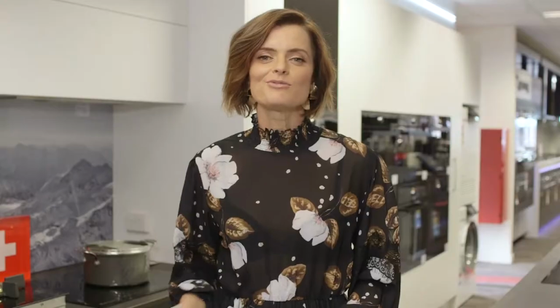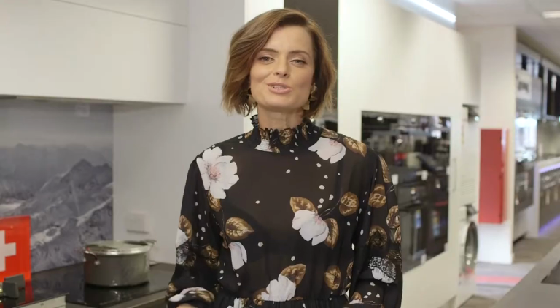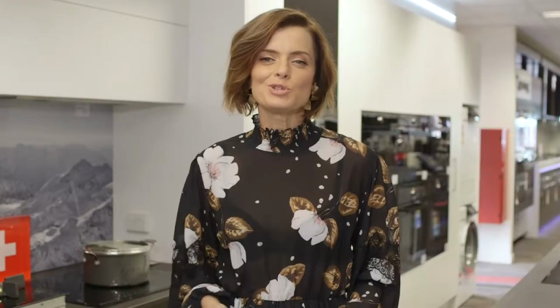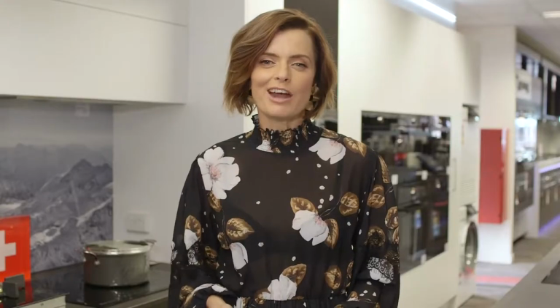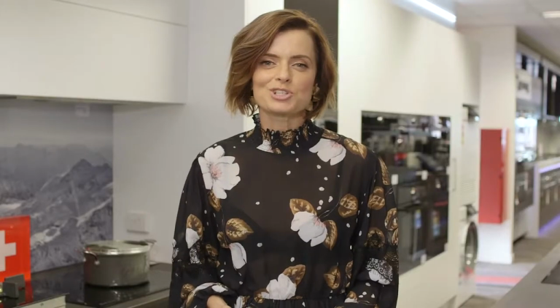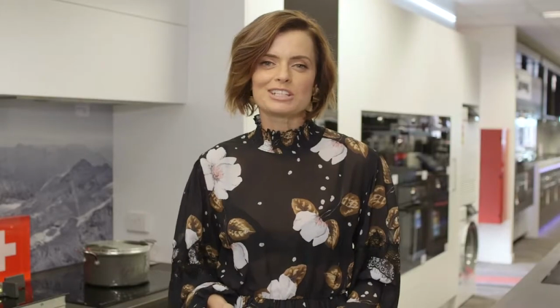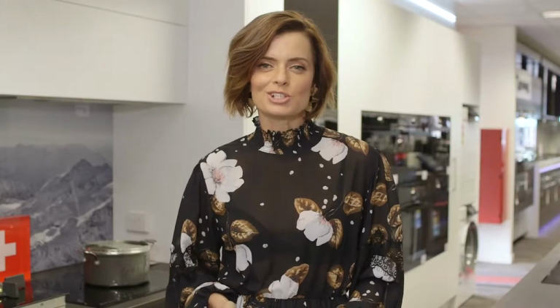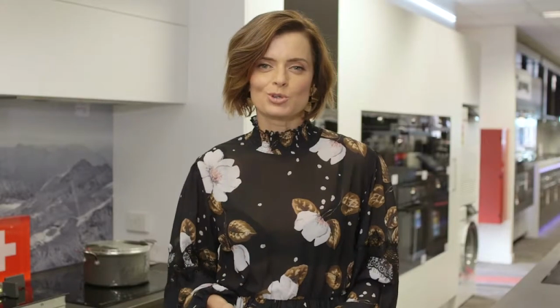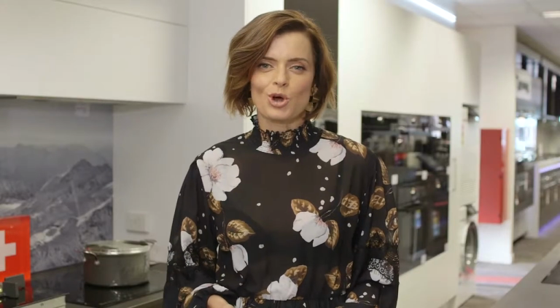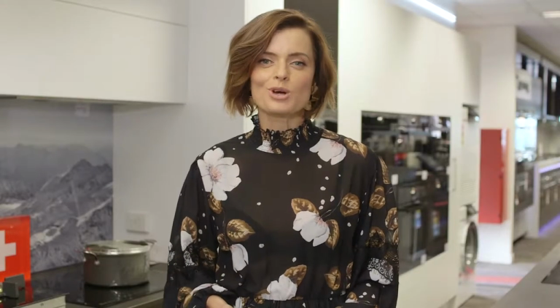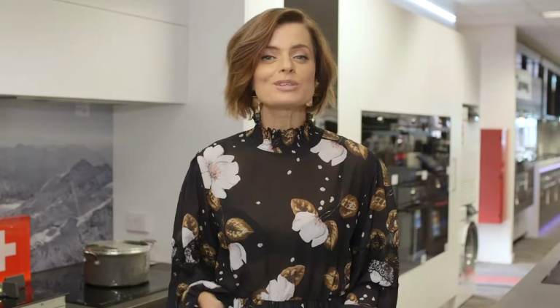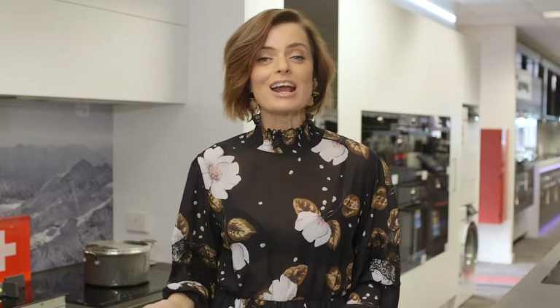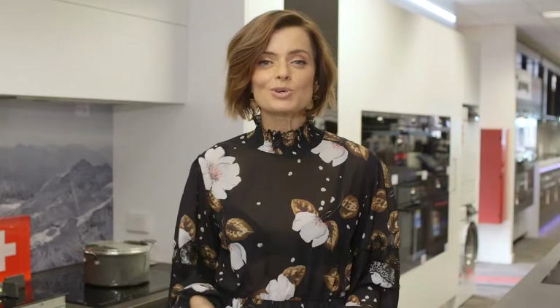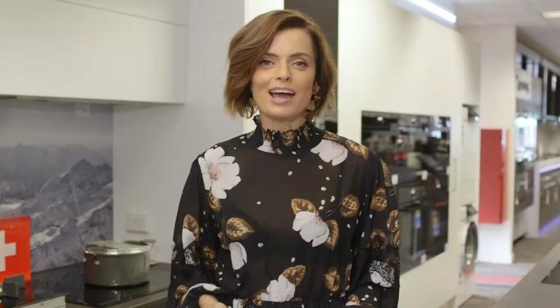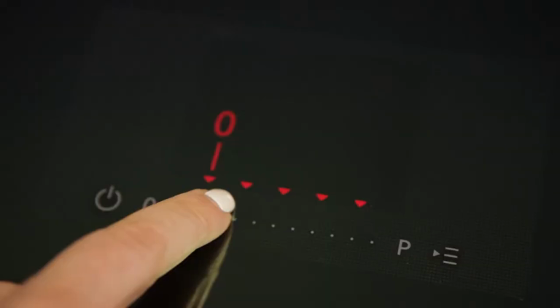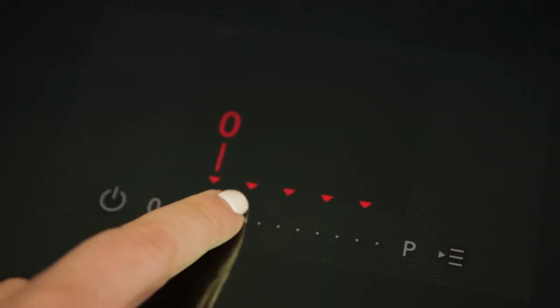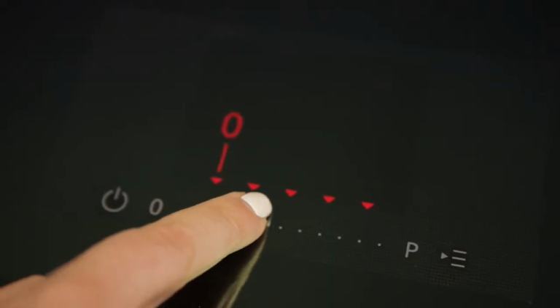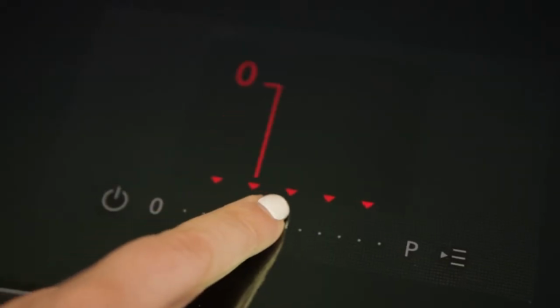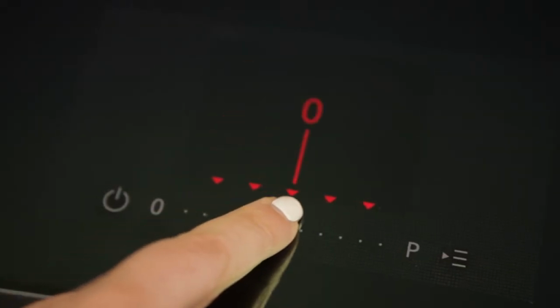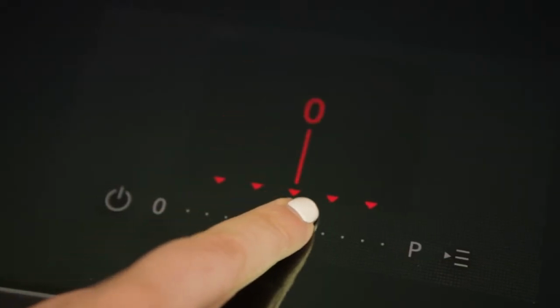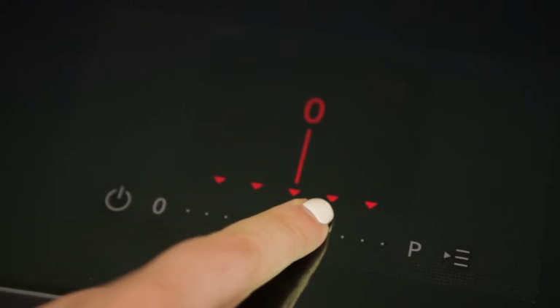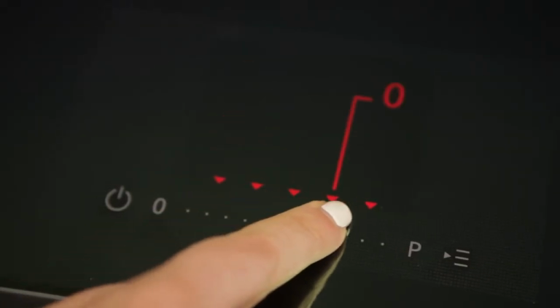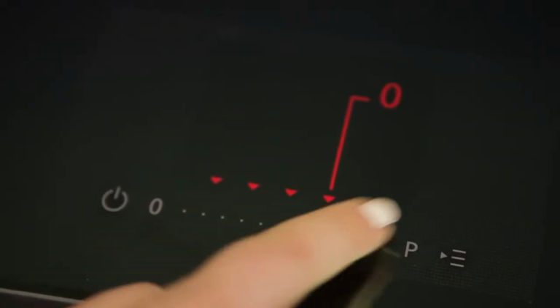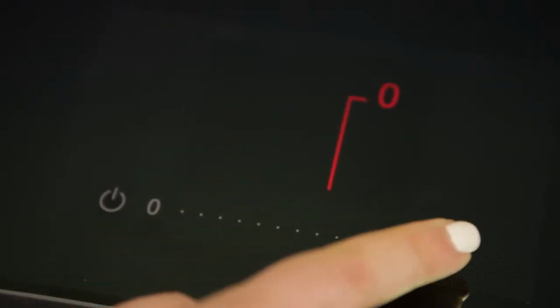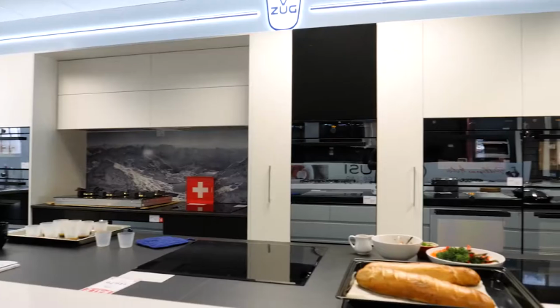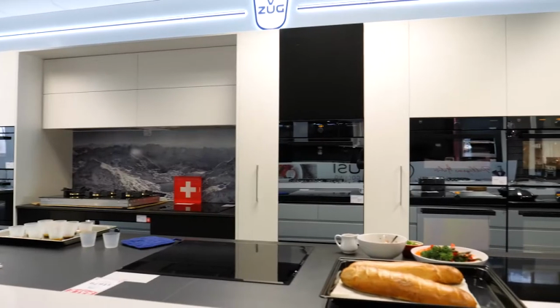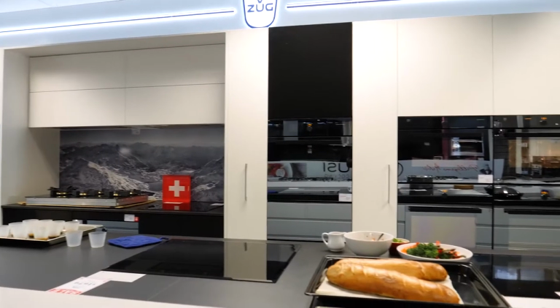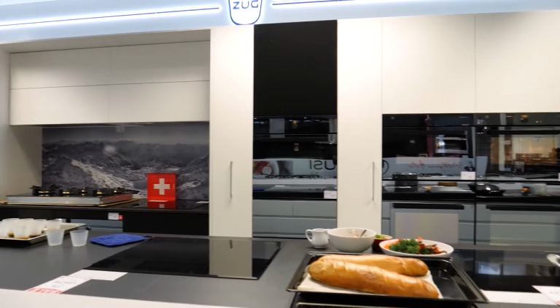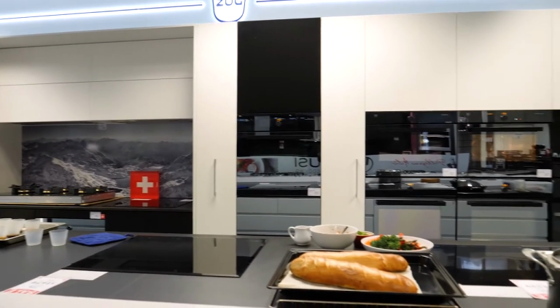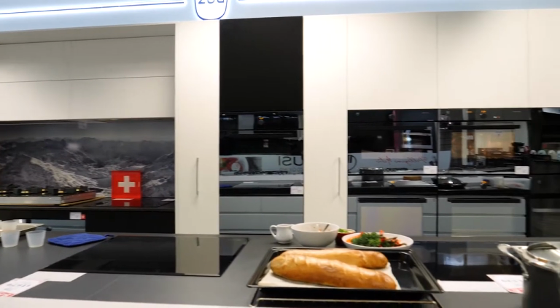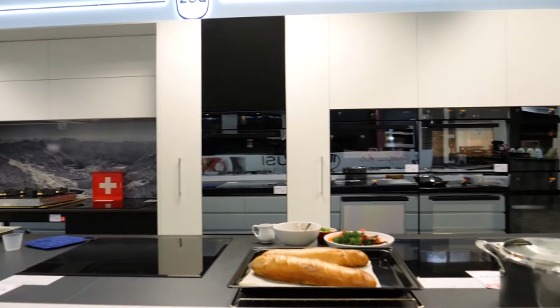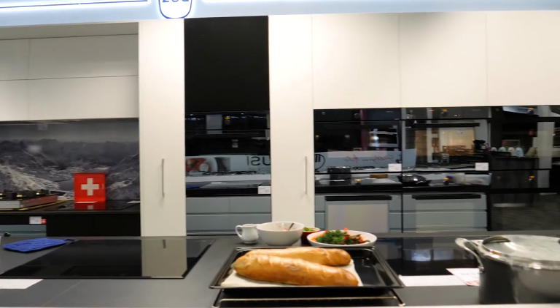VZUG's new range of induction cooktops offers a practical layout of cooking zones and incorporates Opti glass for a more resilient cooking surface.